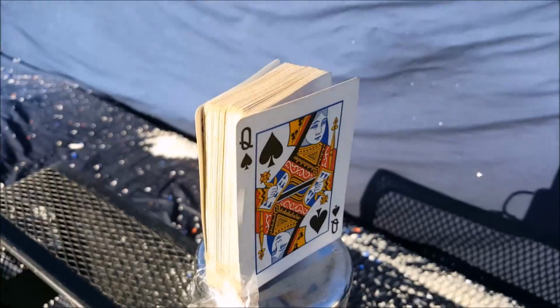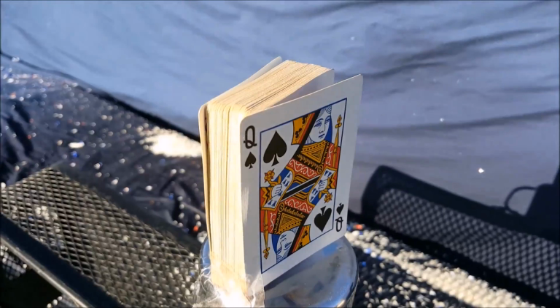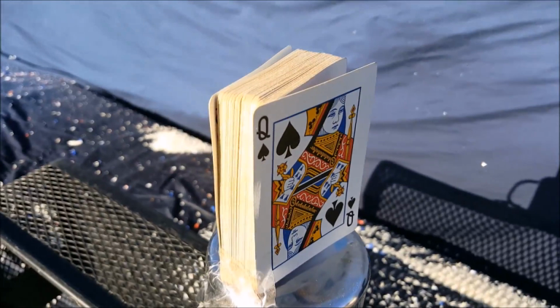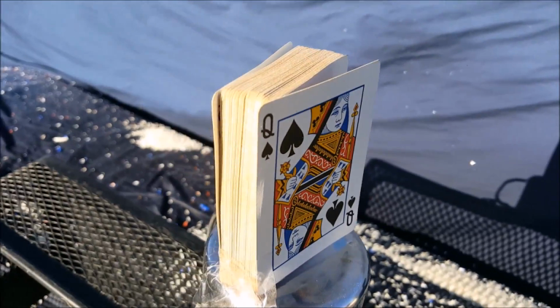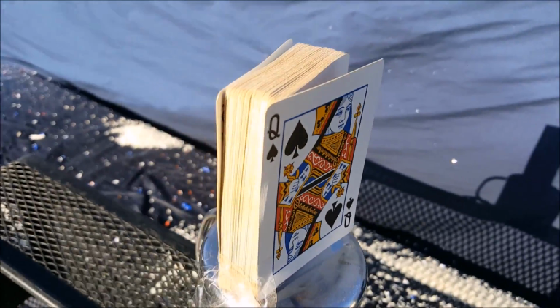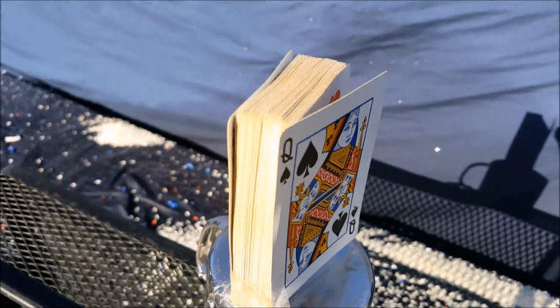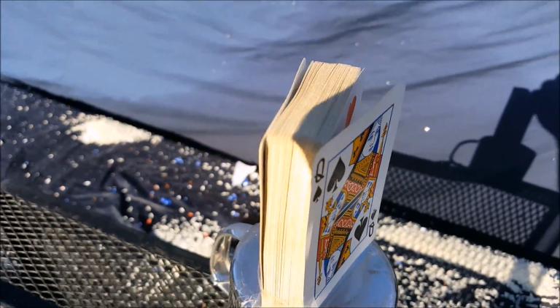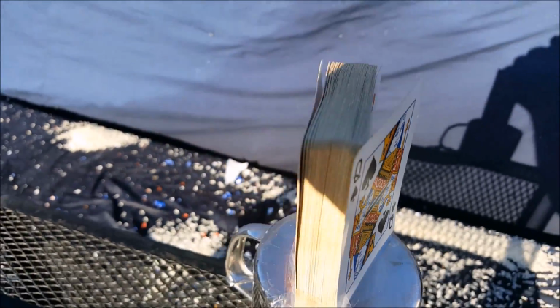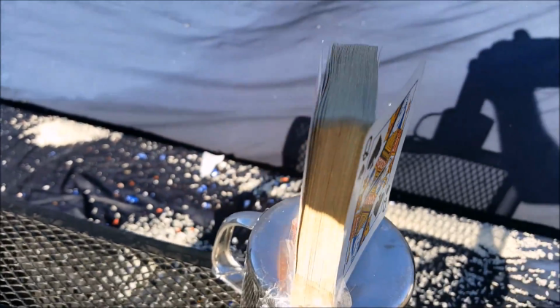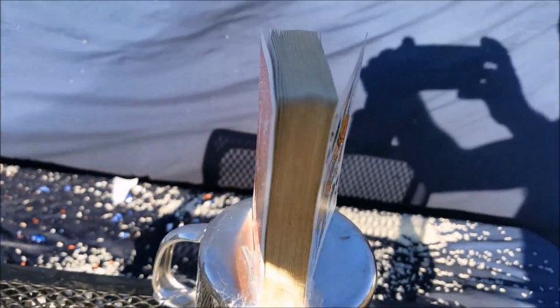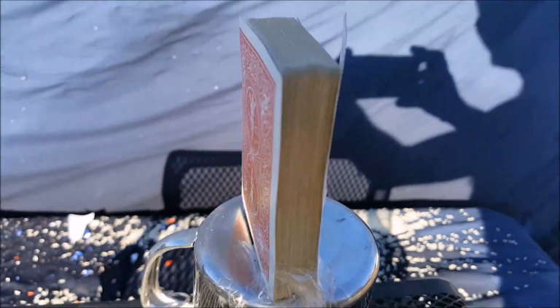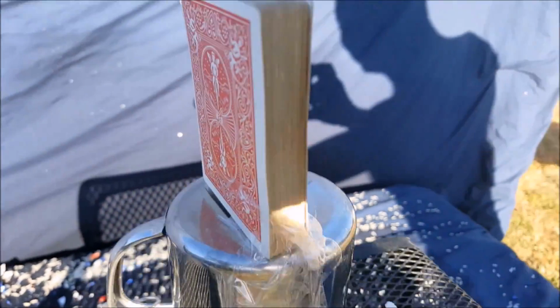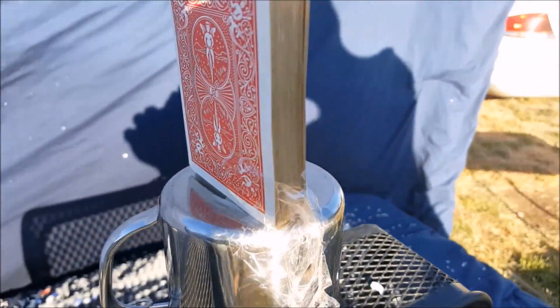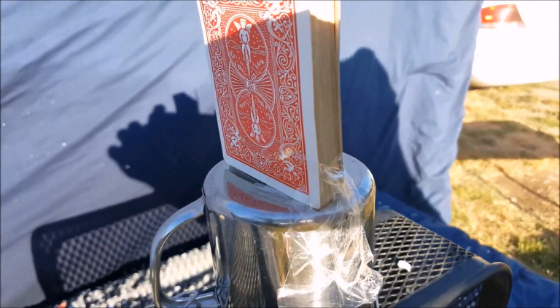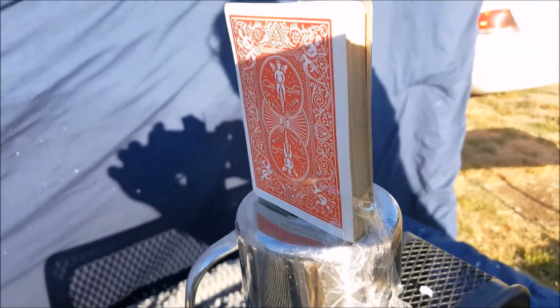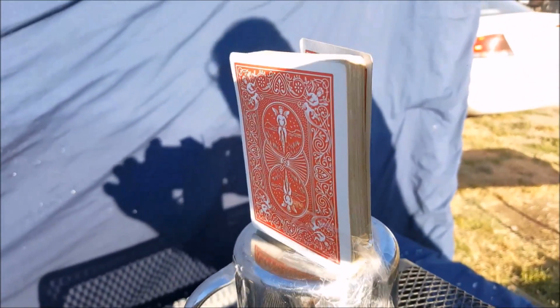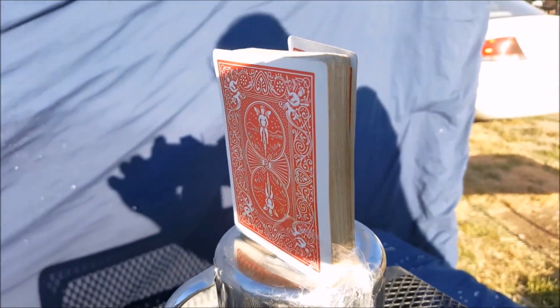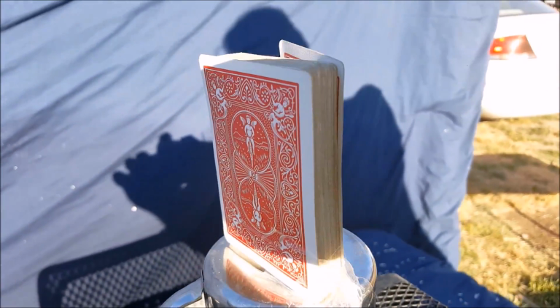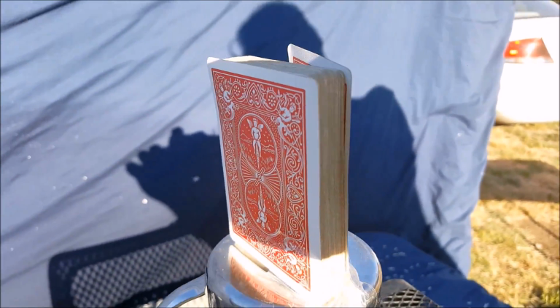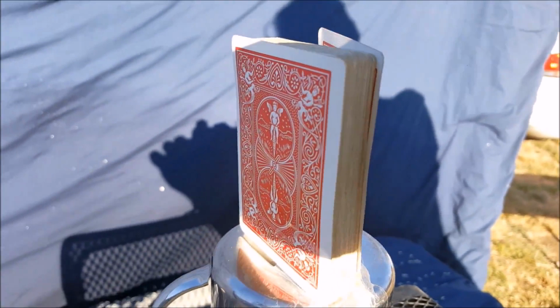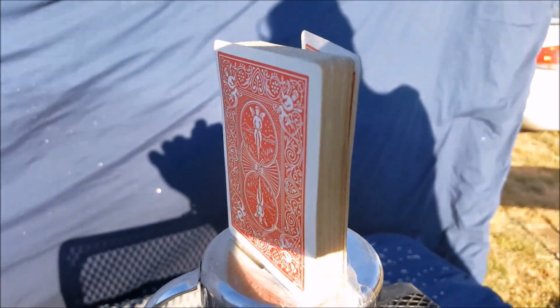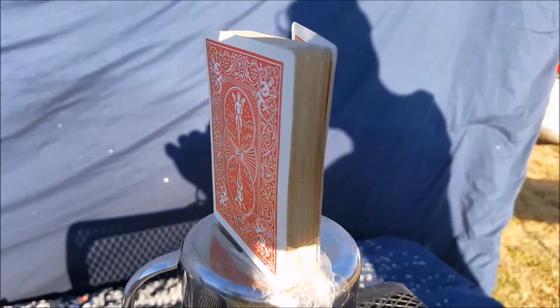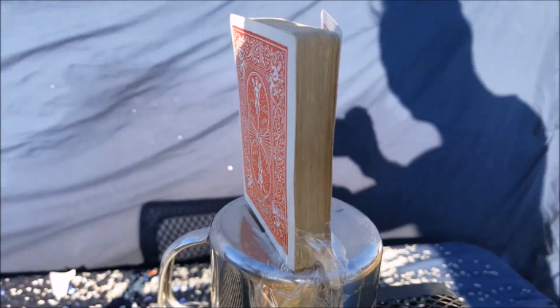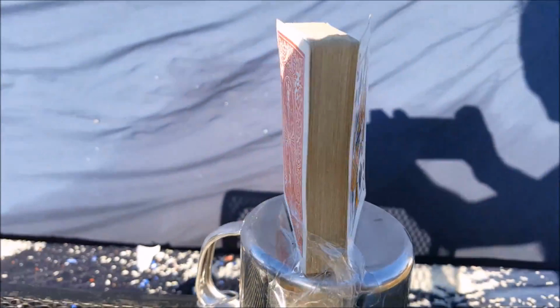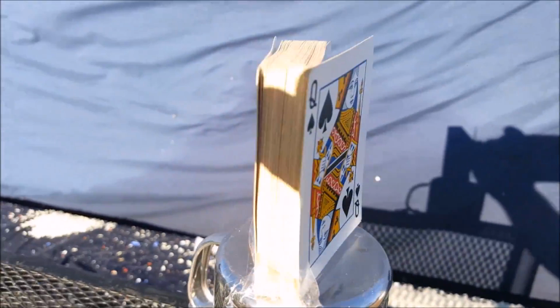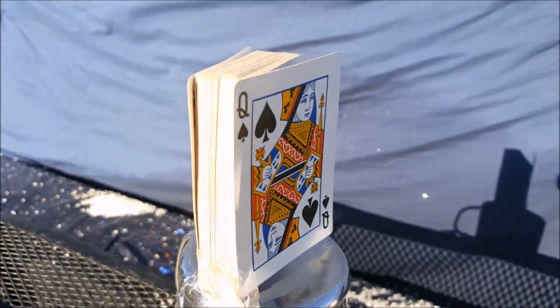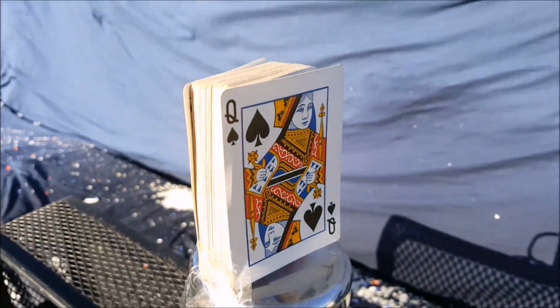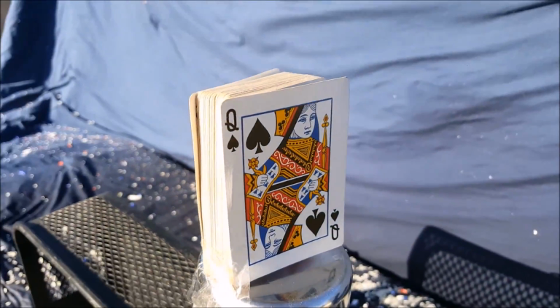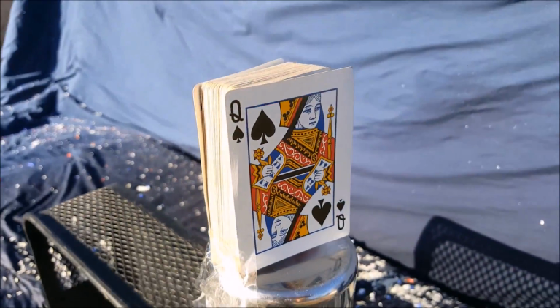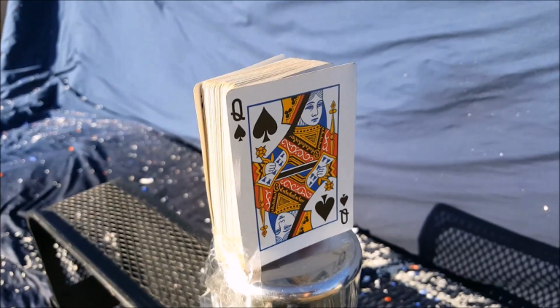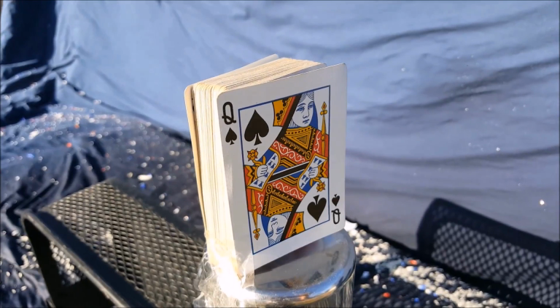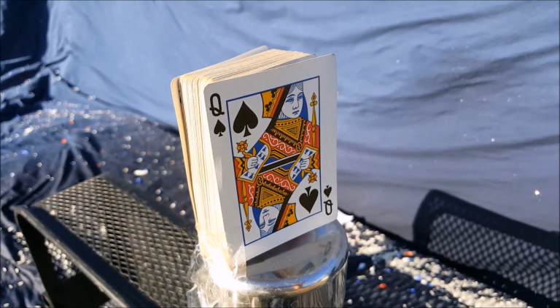All right guys, this is how you shuffle a deck of cards with a Benjamin Bulldog 357. Here we go.